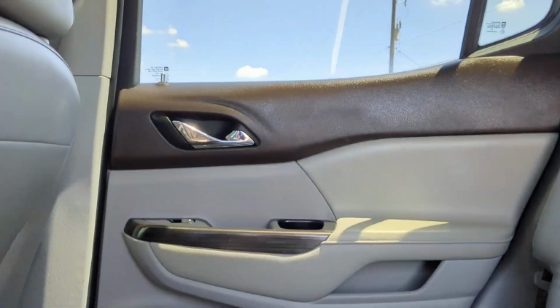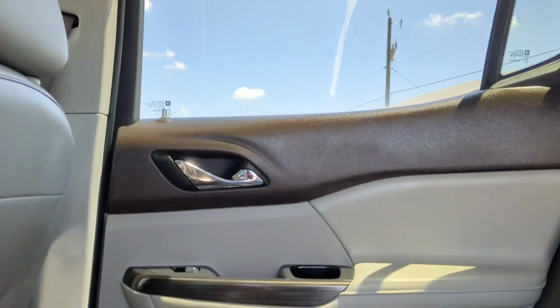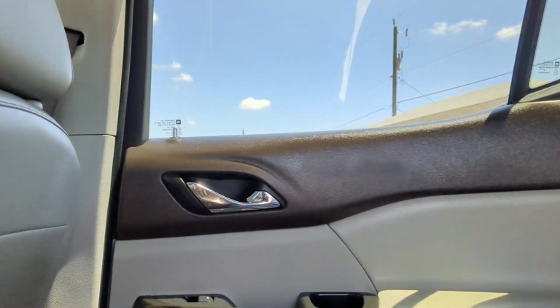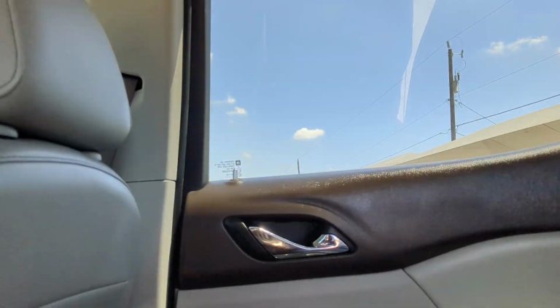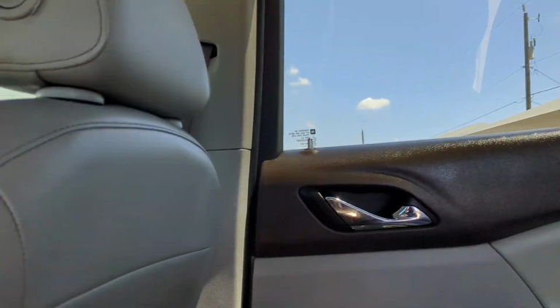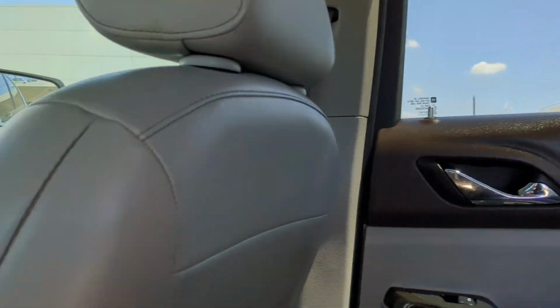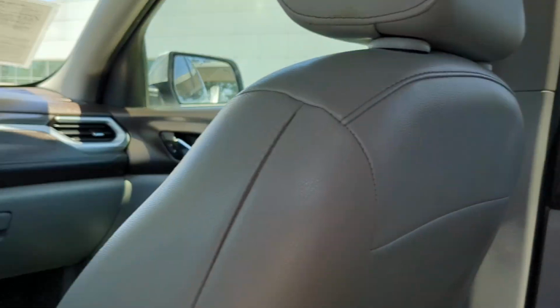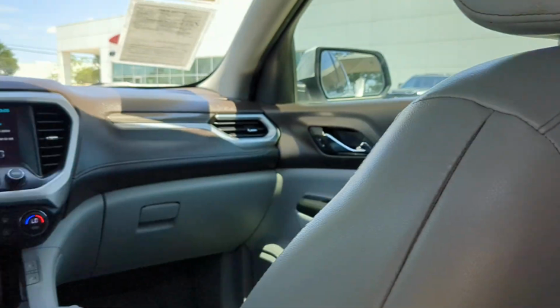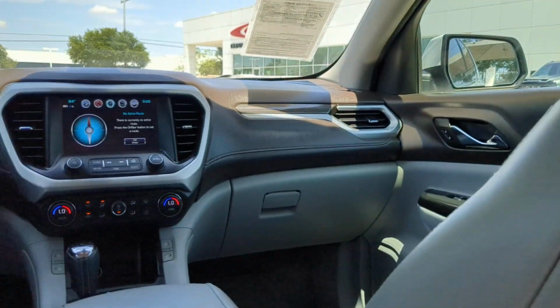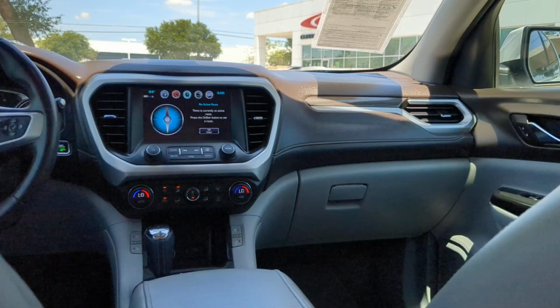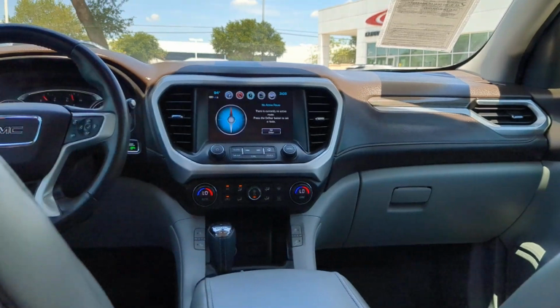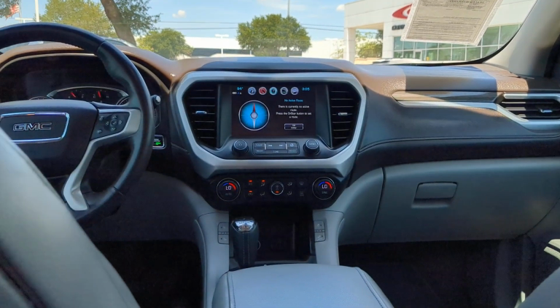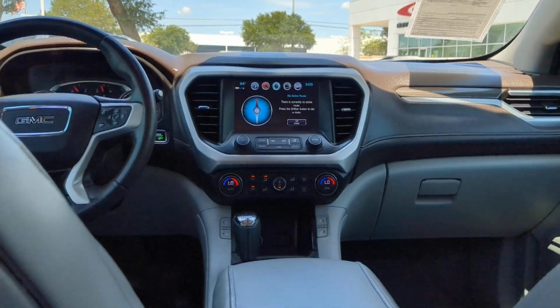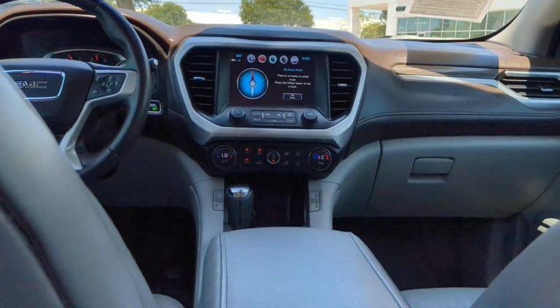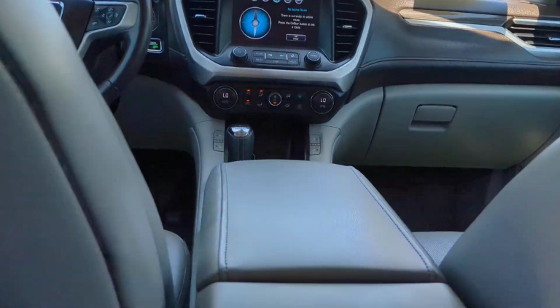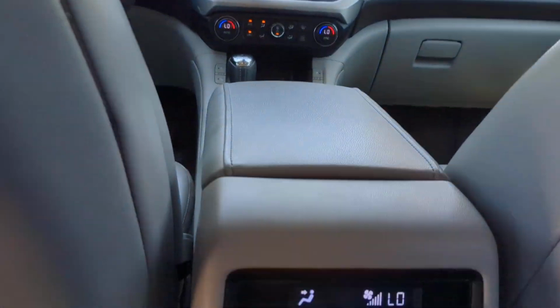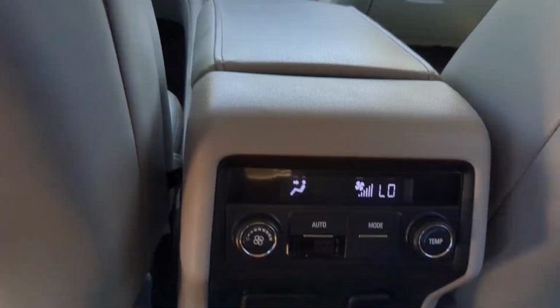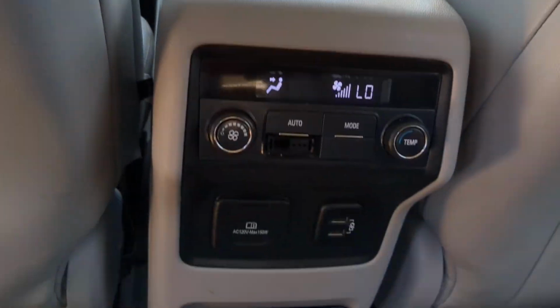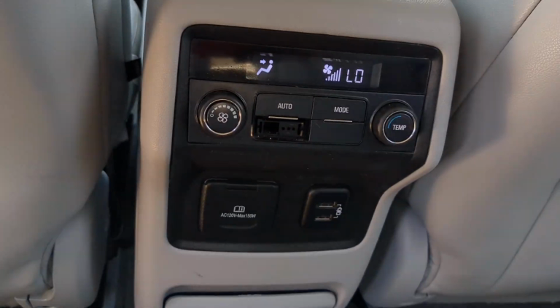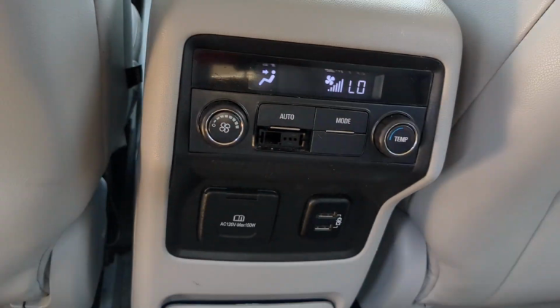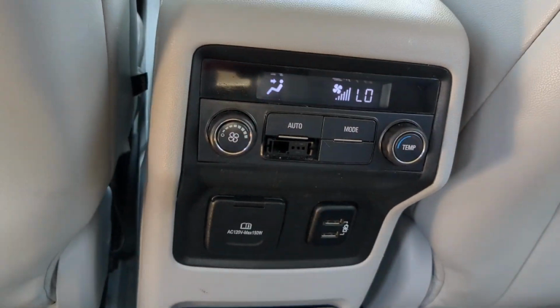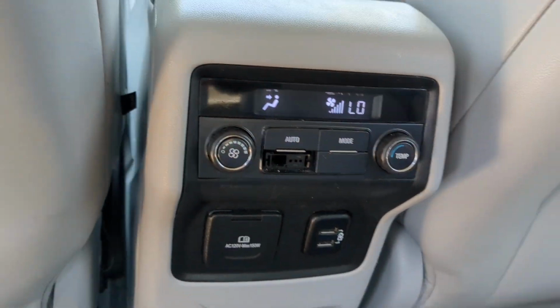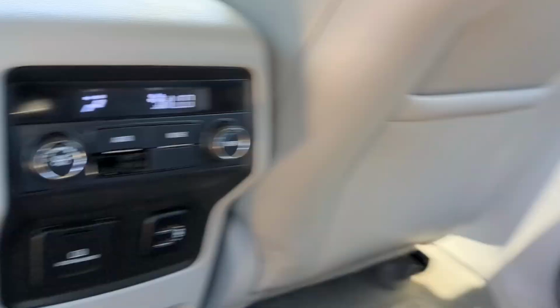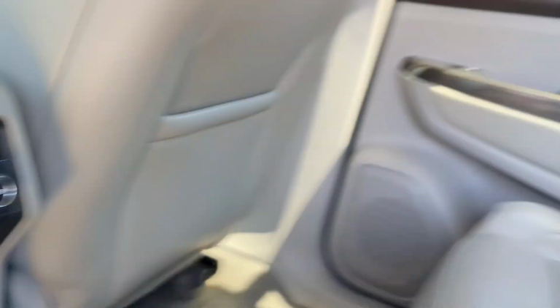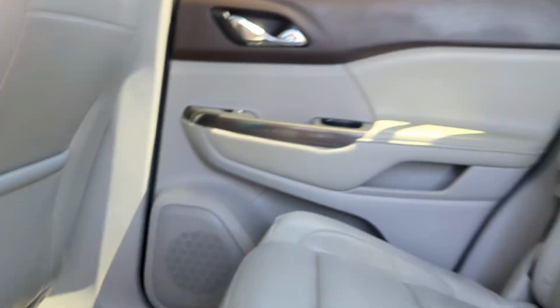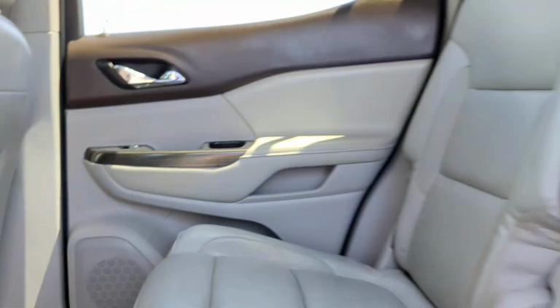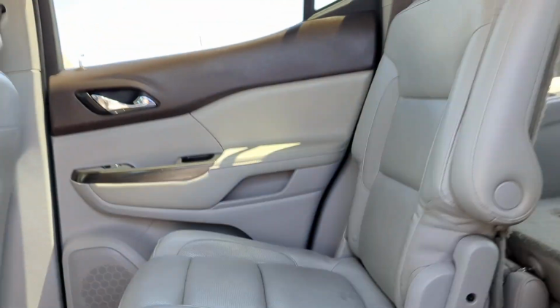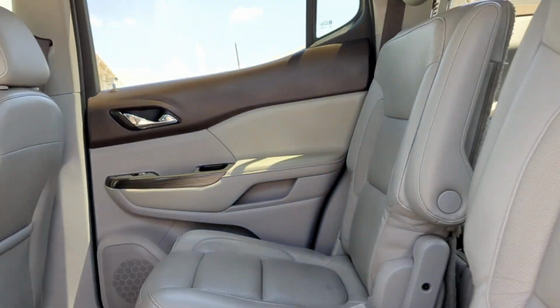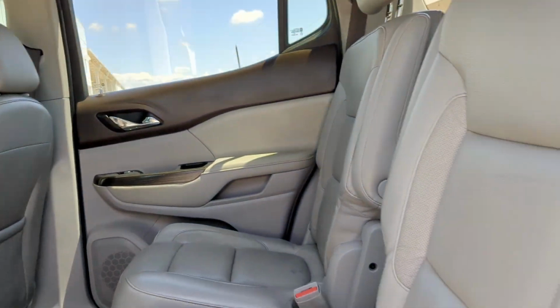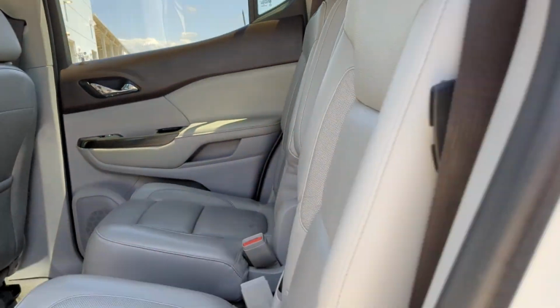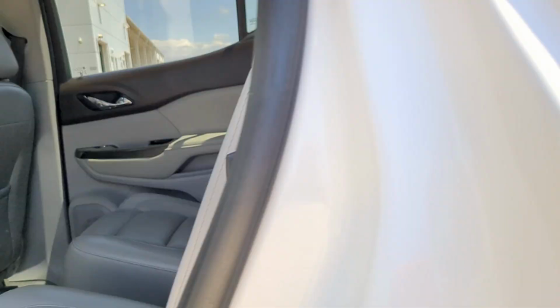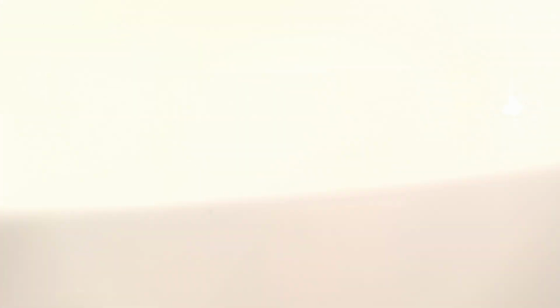Additional highlighted options include power liftgate, power passenger seat, heated mirrors, fog lamps, and premium sound system.